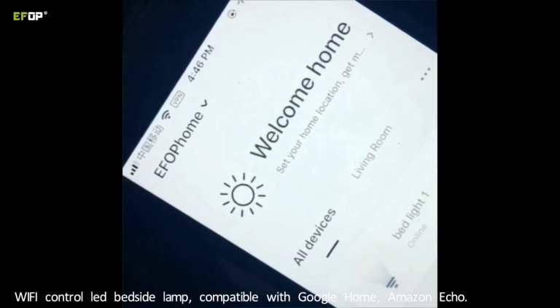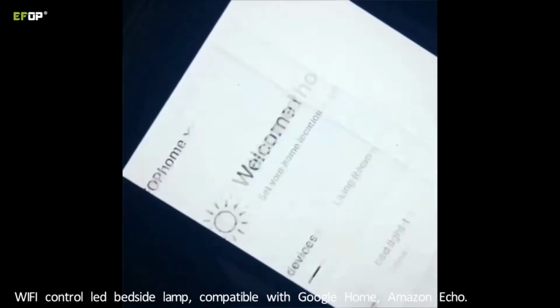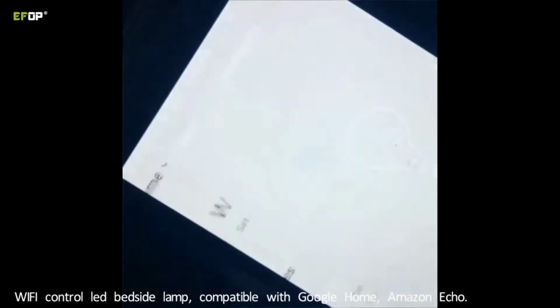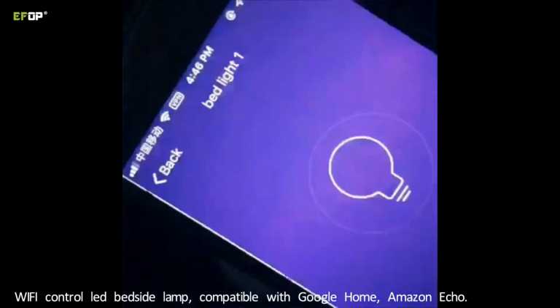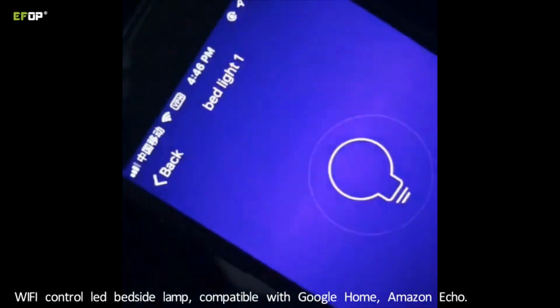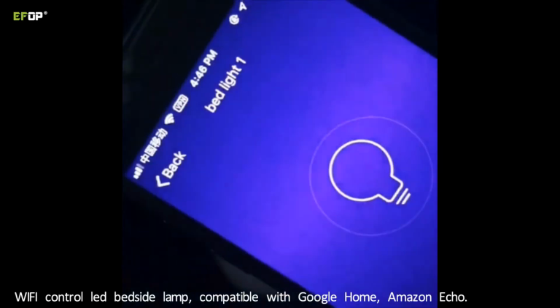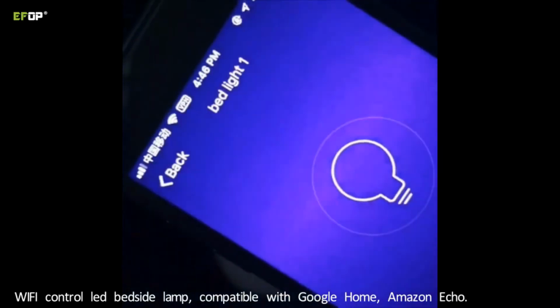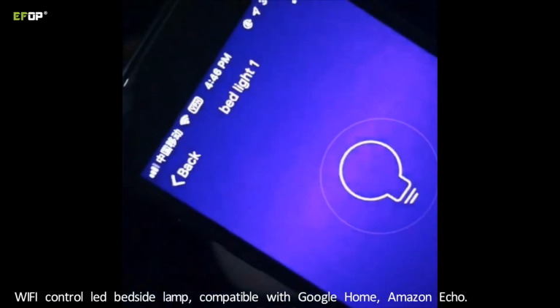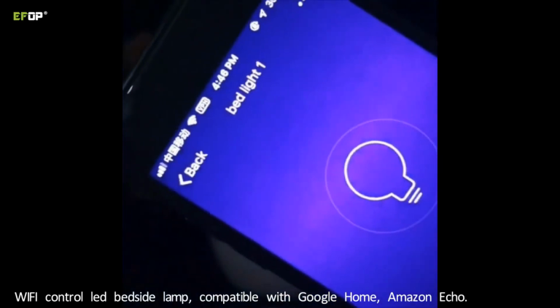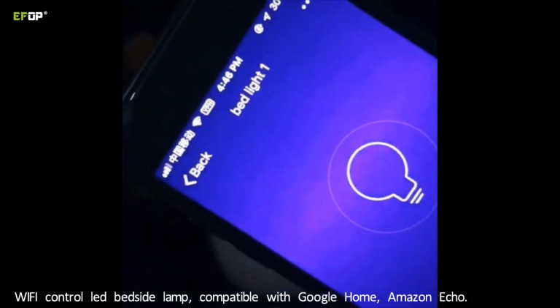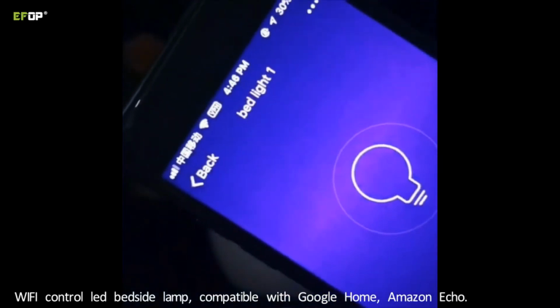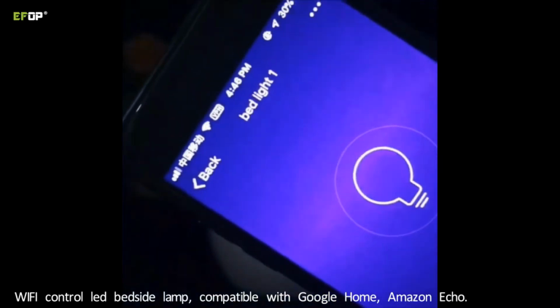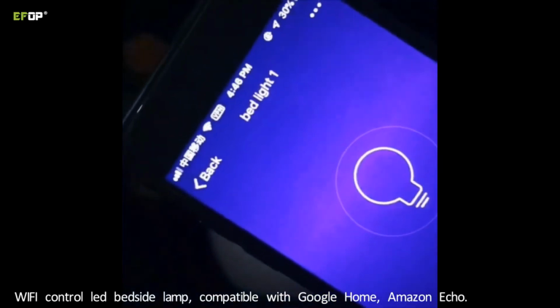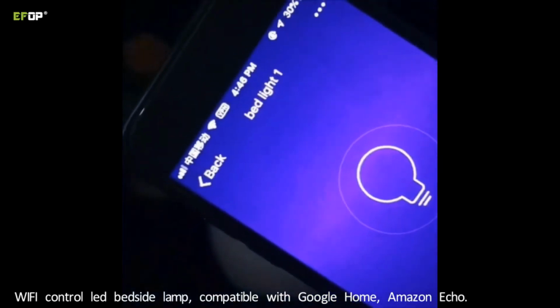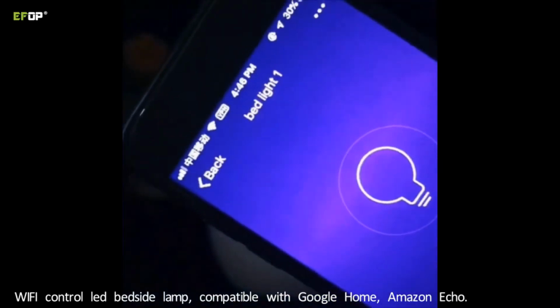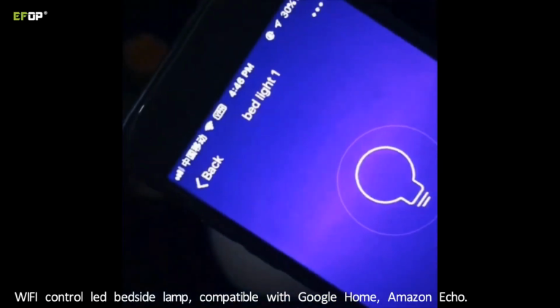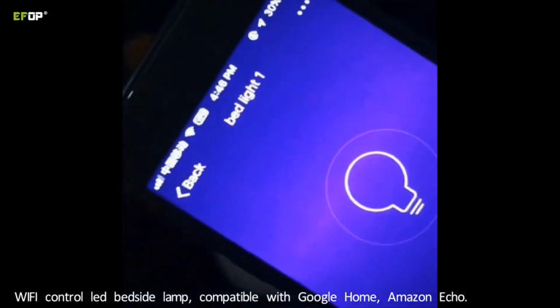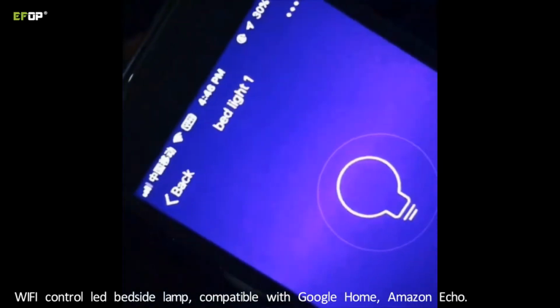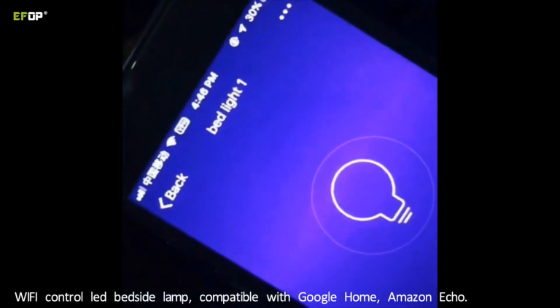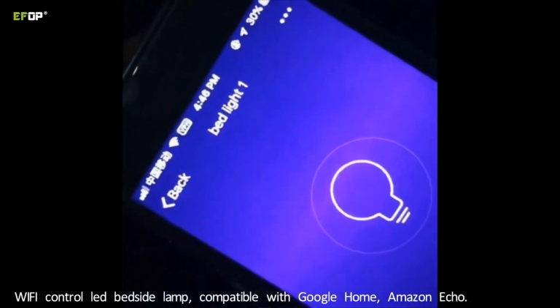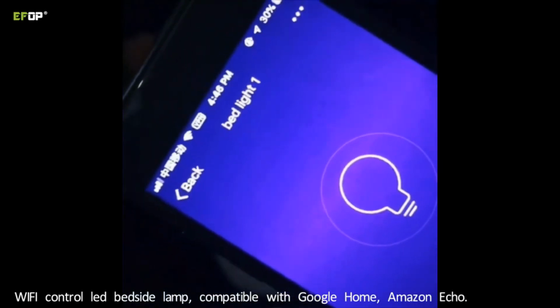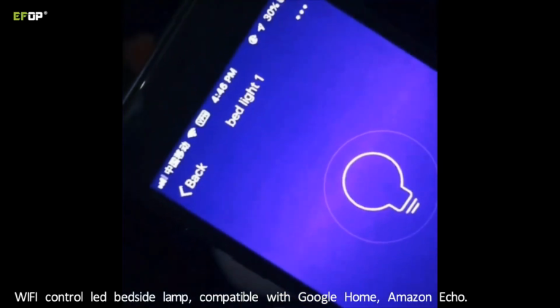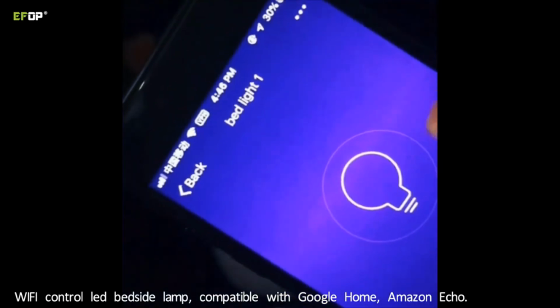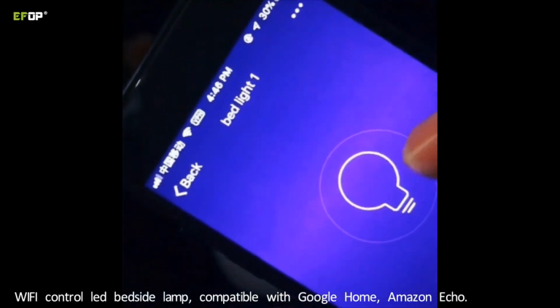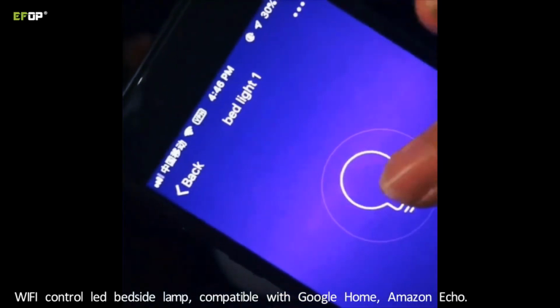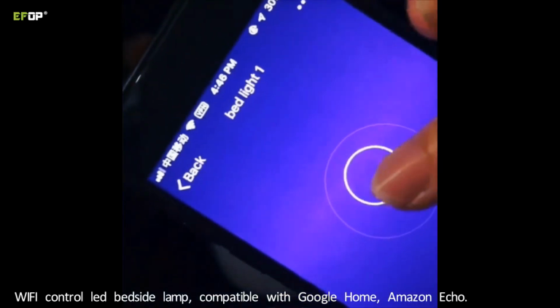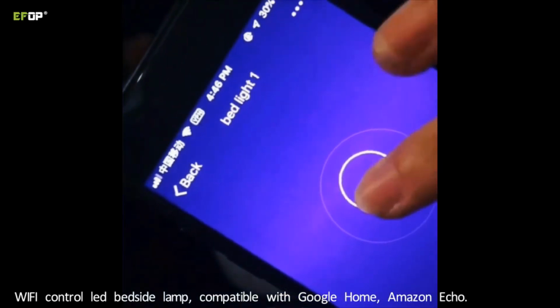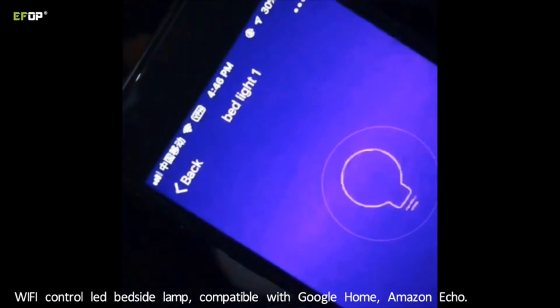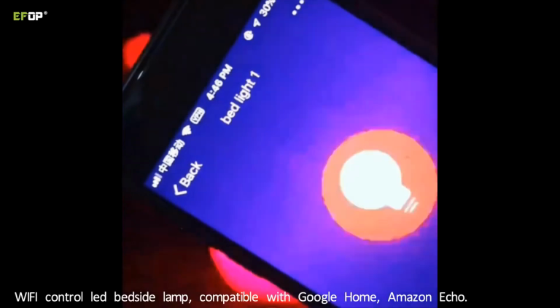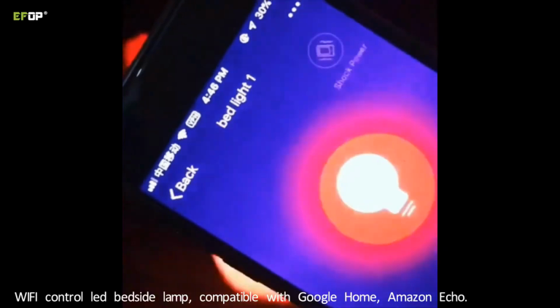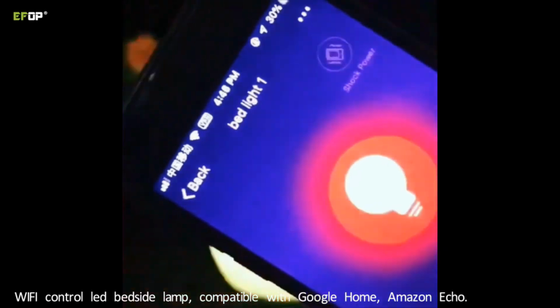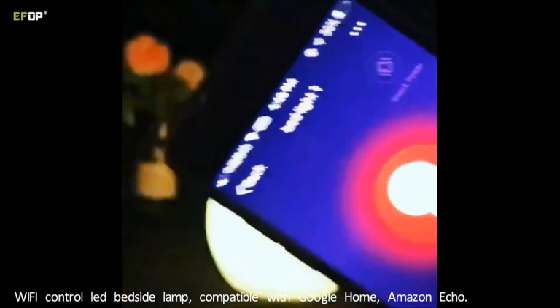This is an app from 3R control. Switch on, off.